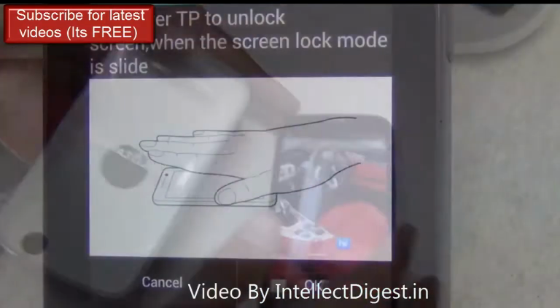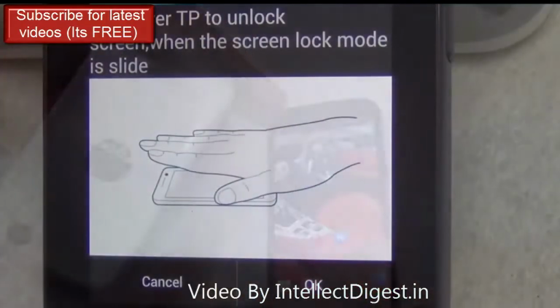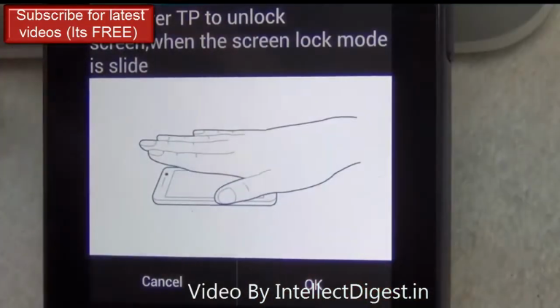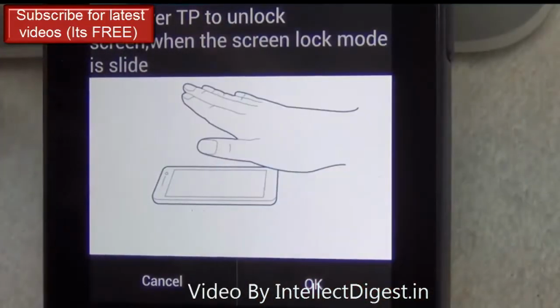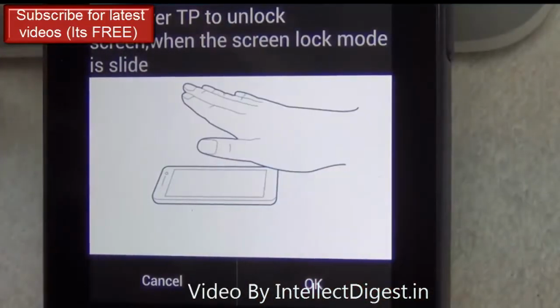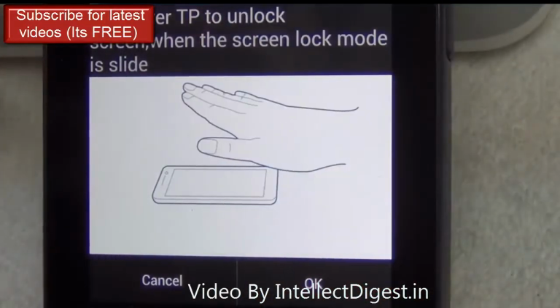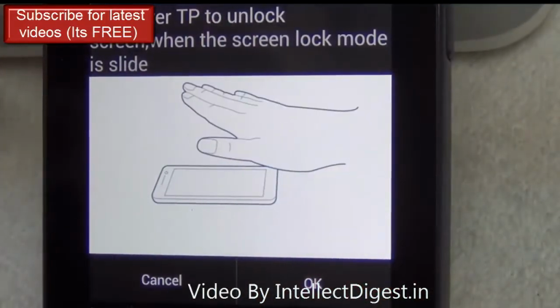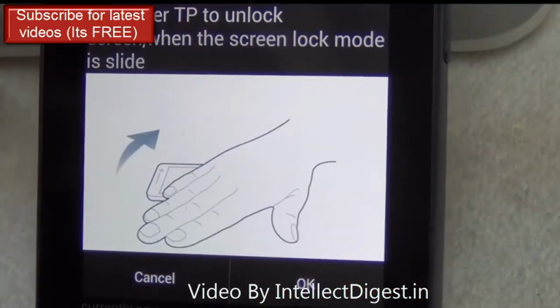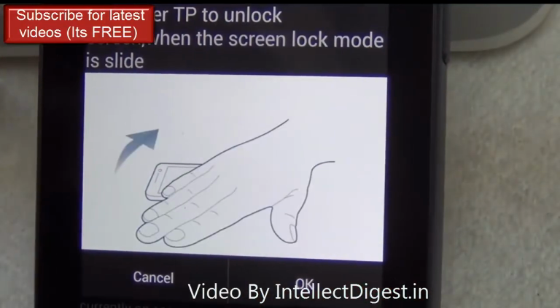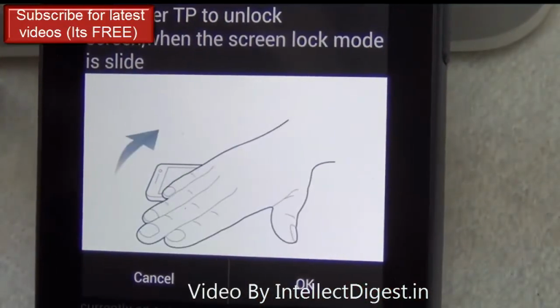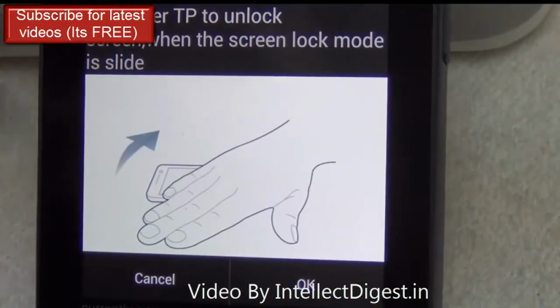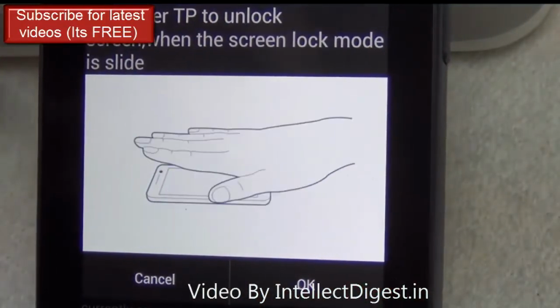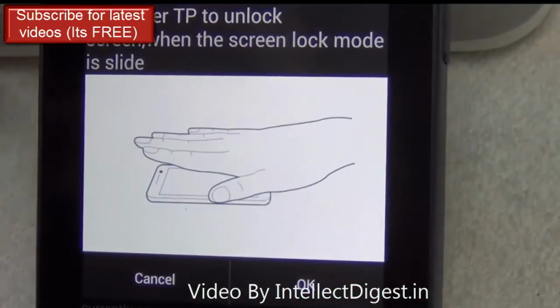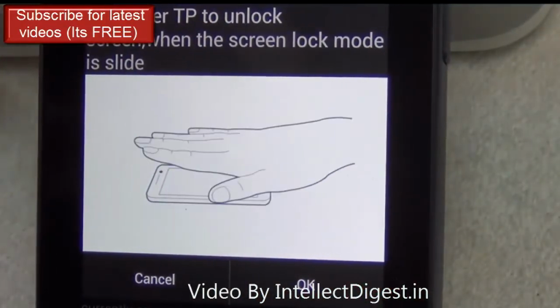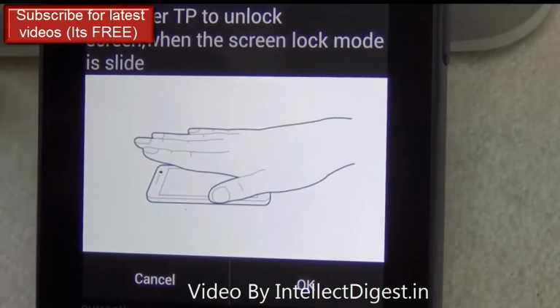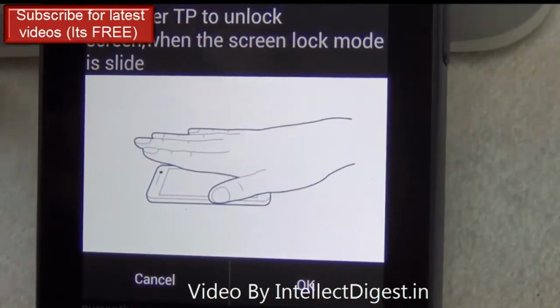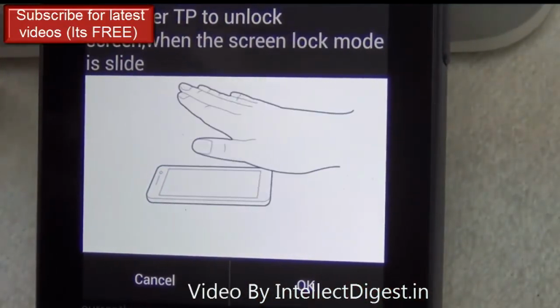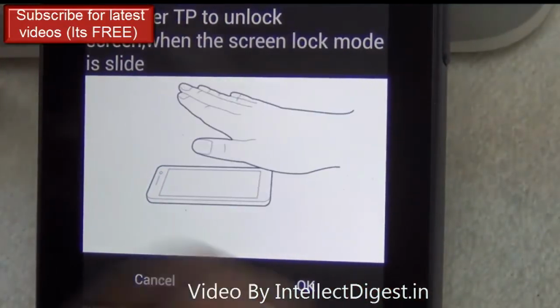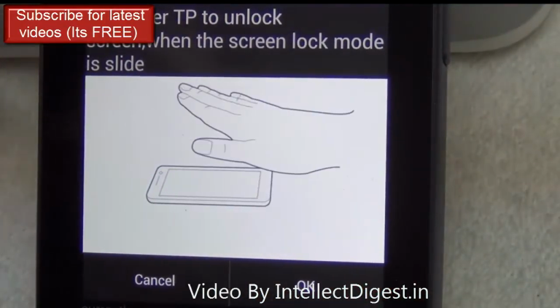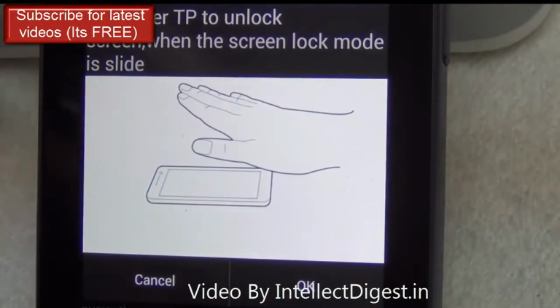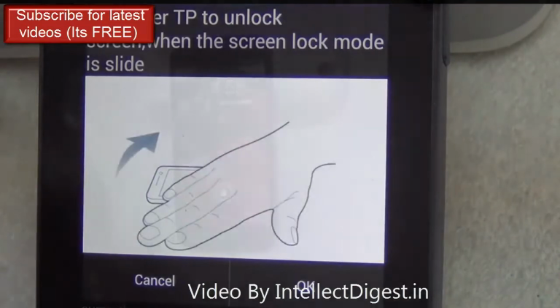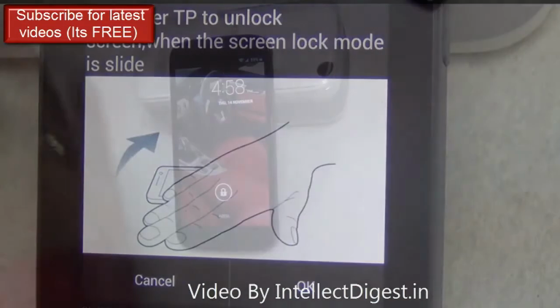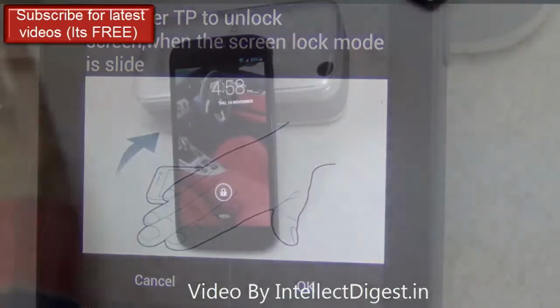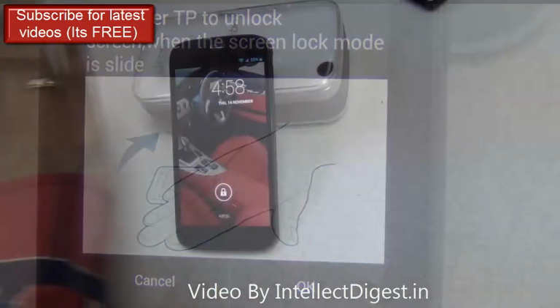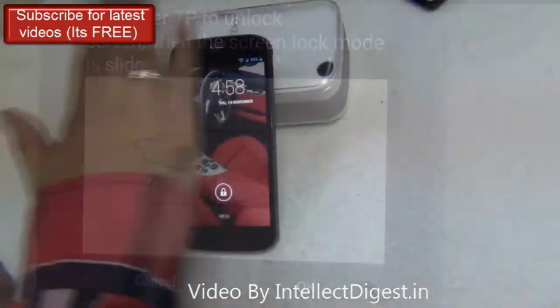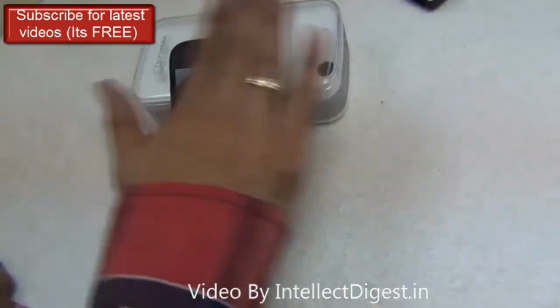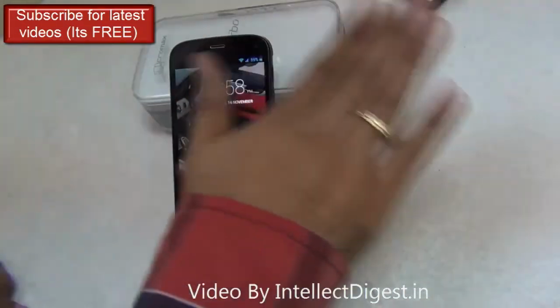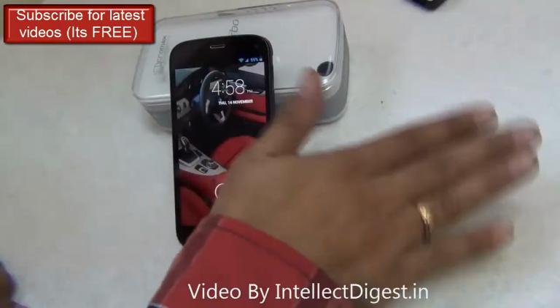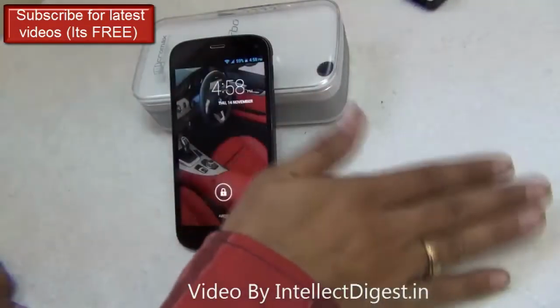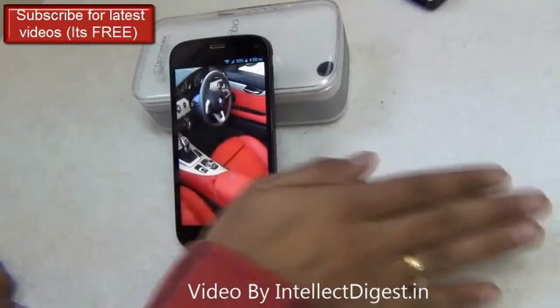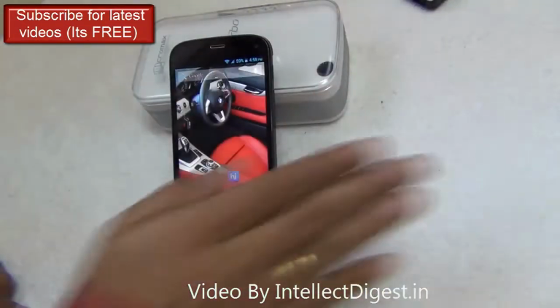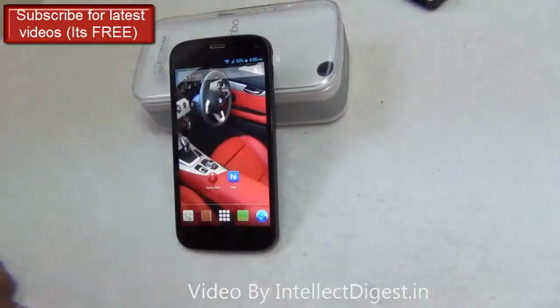The first feature is called Proximity Unlock, in which you just wave your hand on the top of the phone and it unlocks.